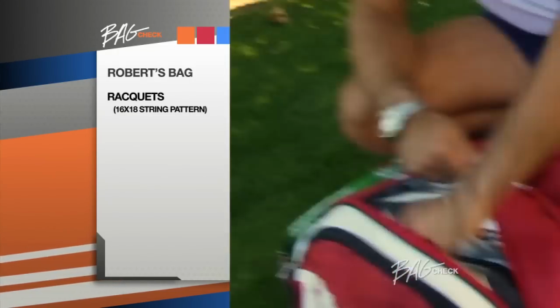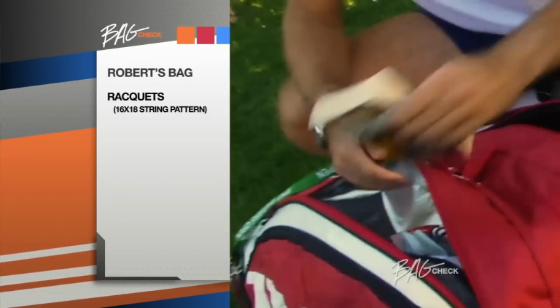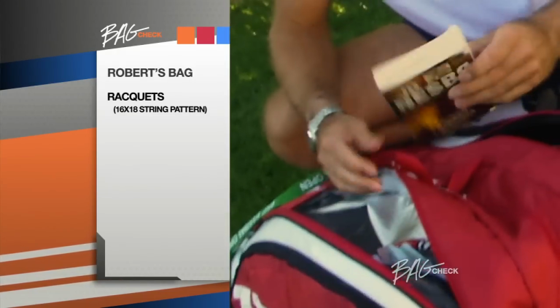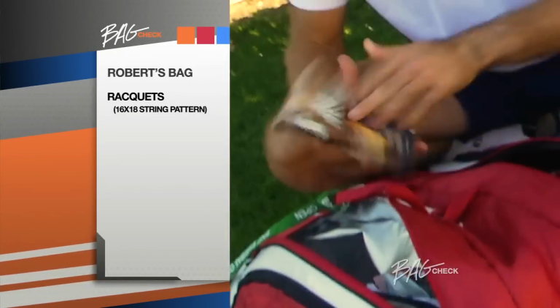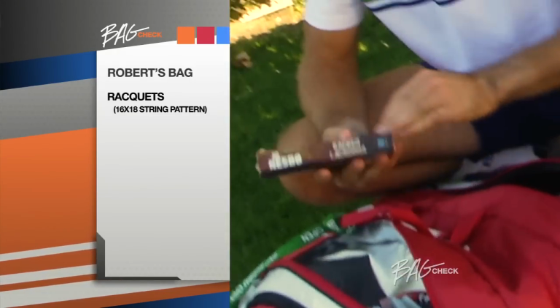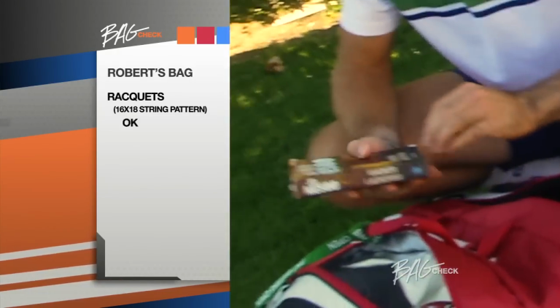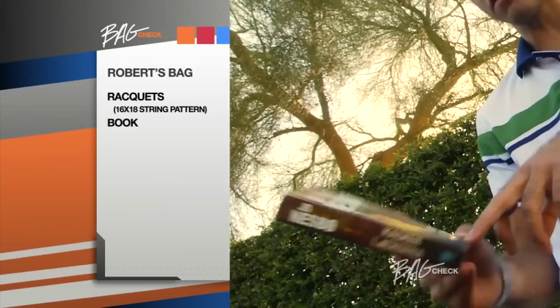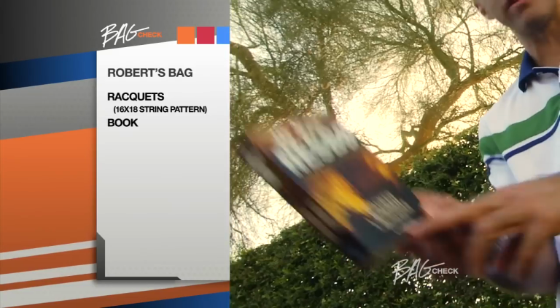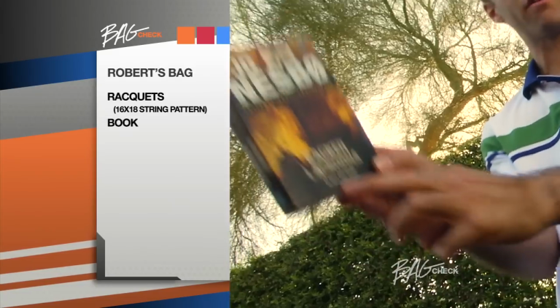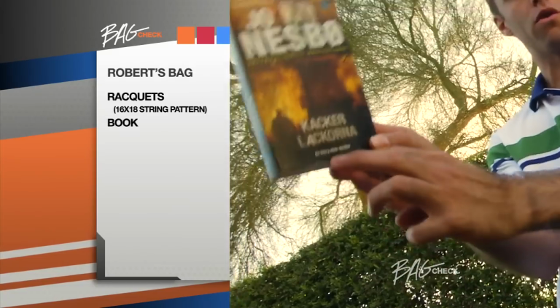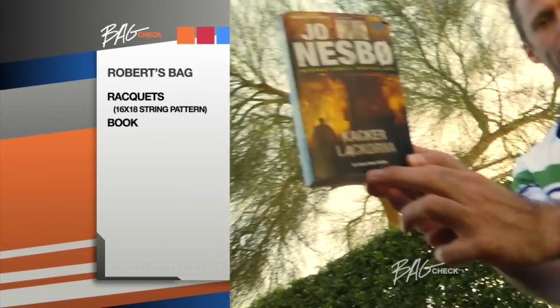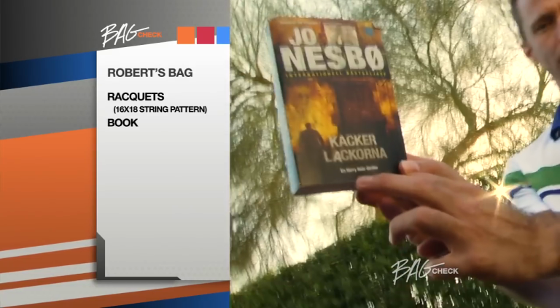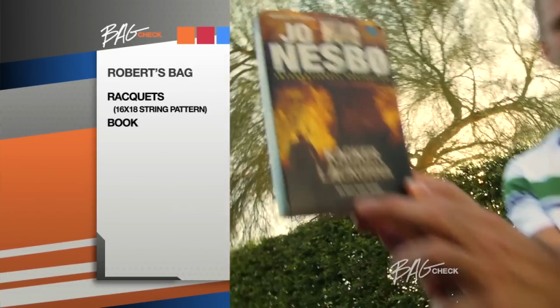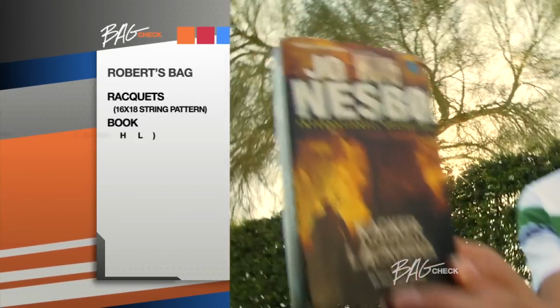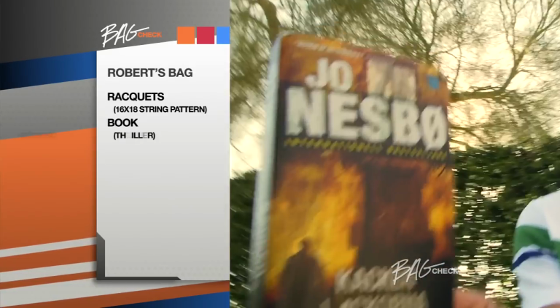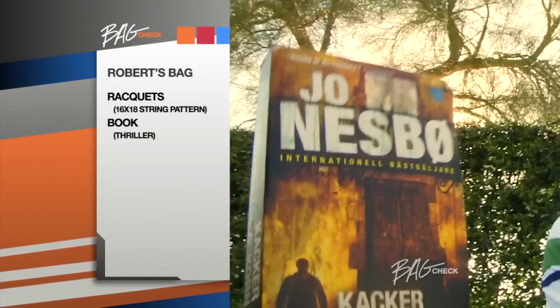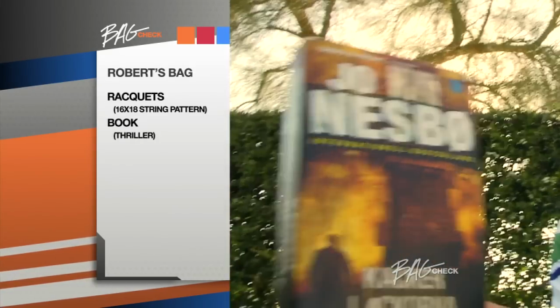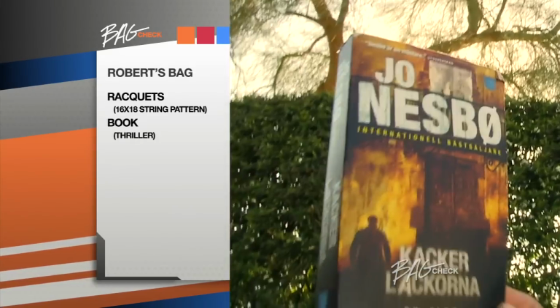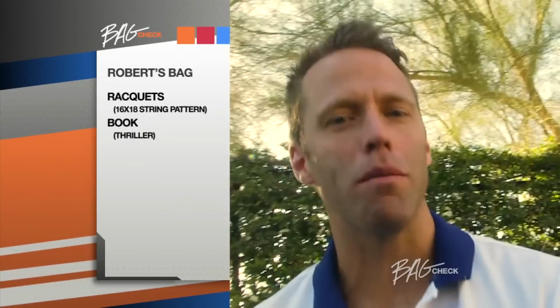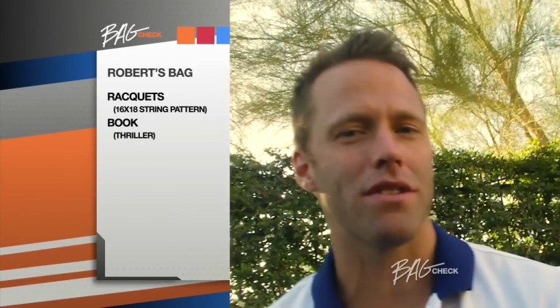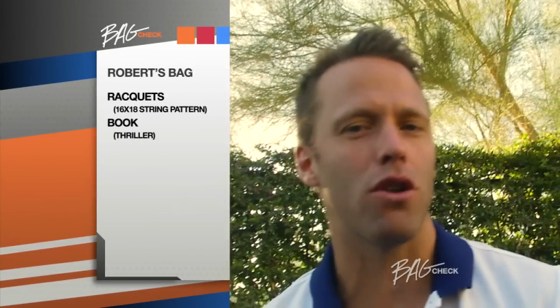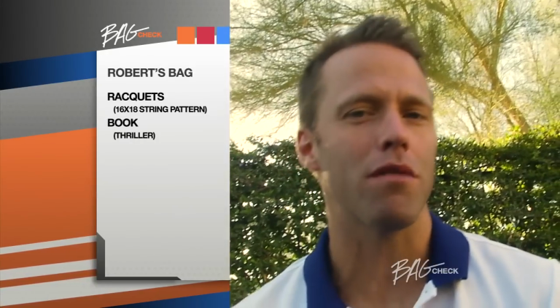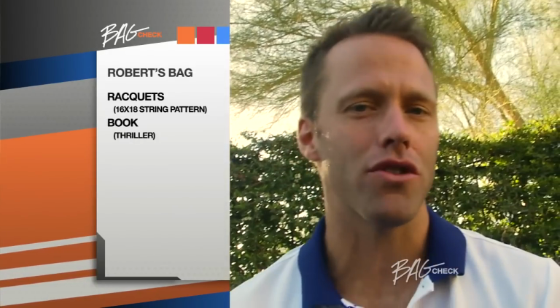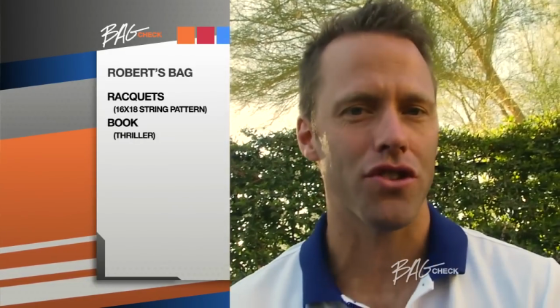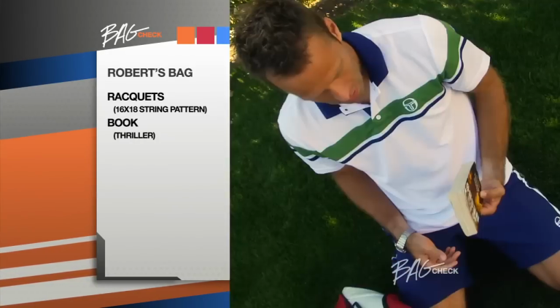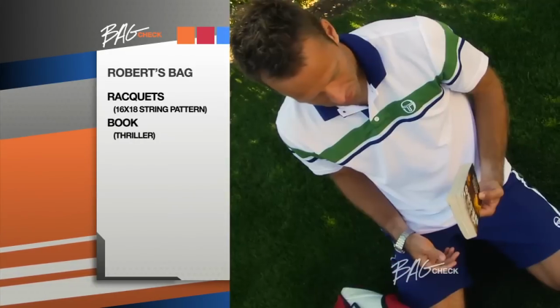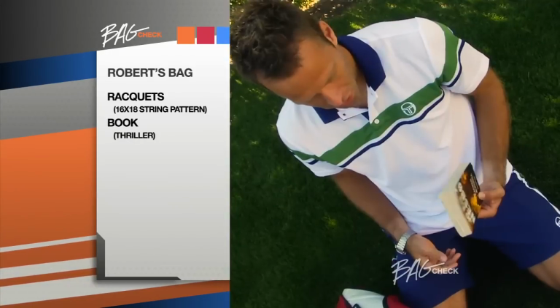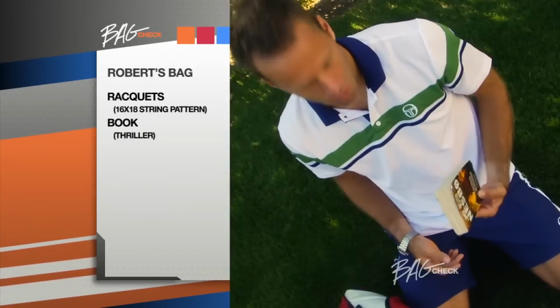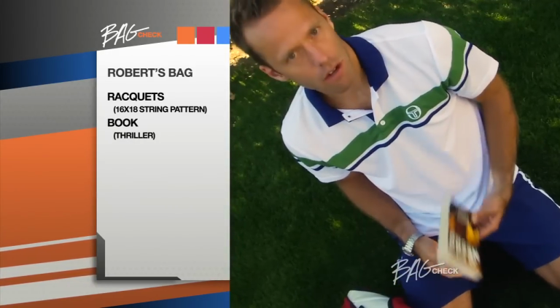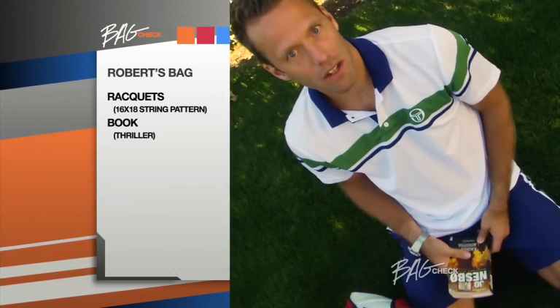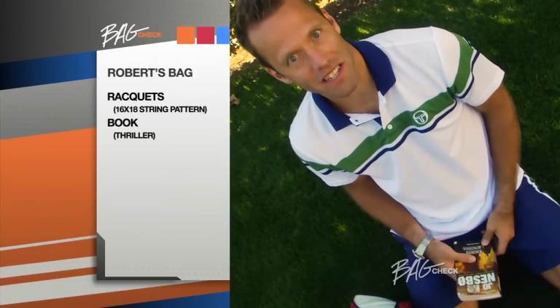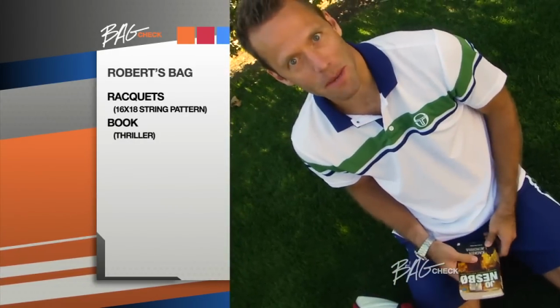Always travel with a book. Right now I'm reading a thriller — an alcoholic cop solving murders. I find it a good way to fall asleep.